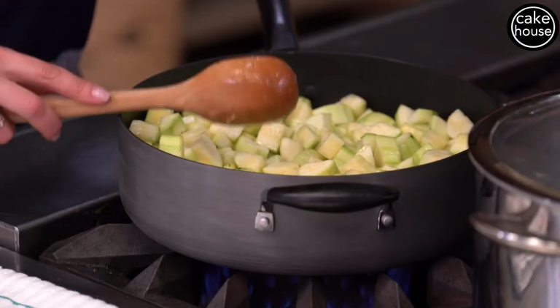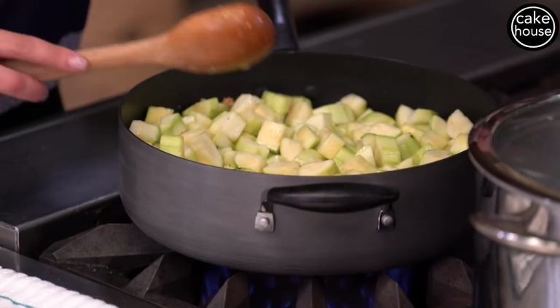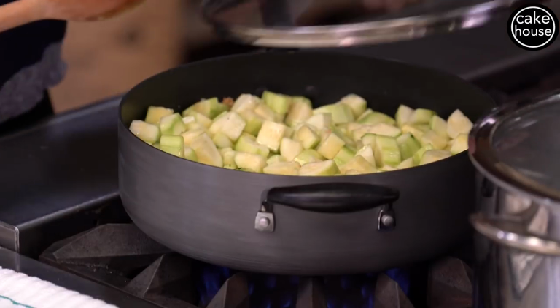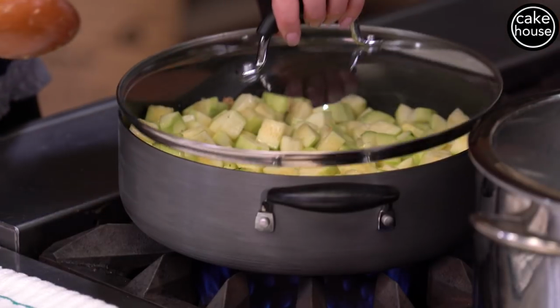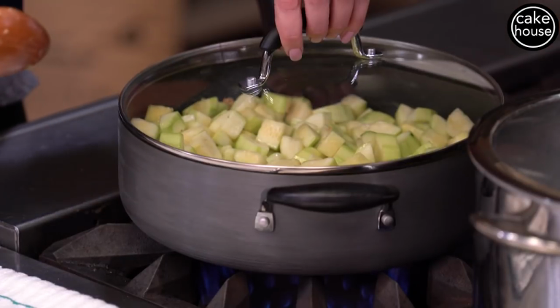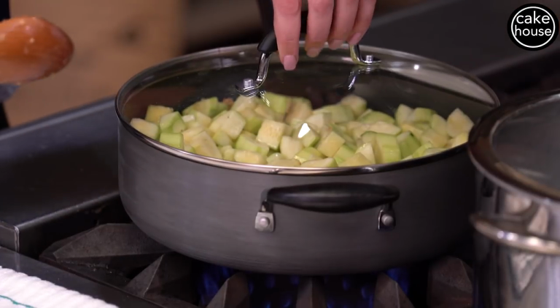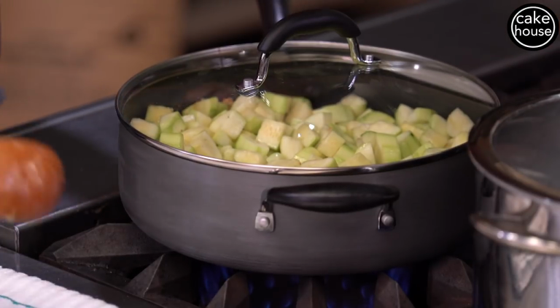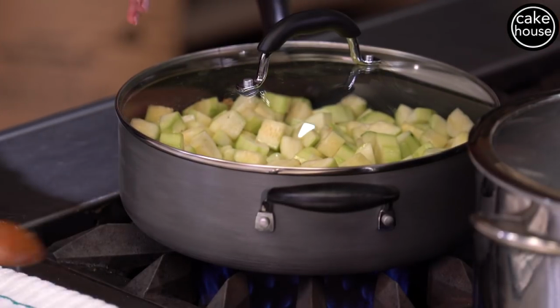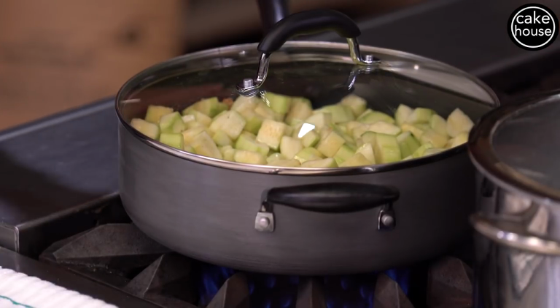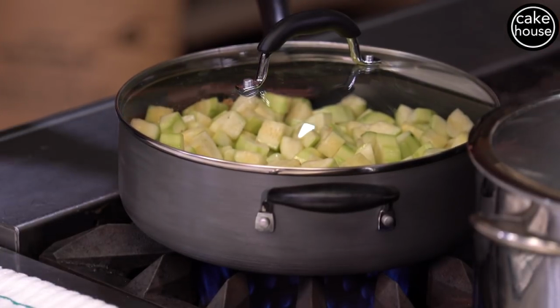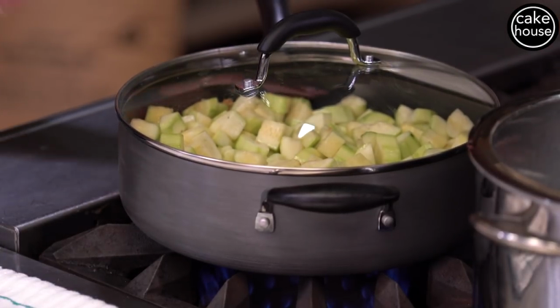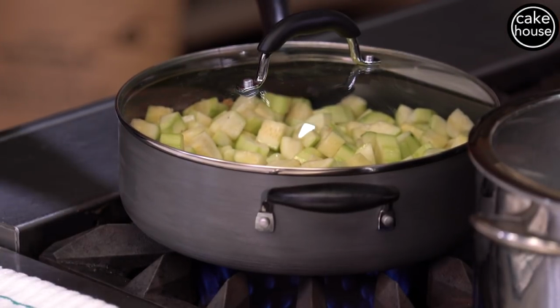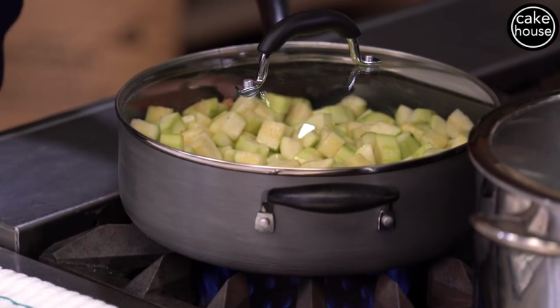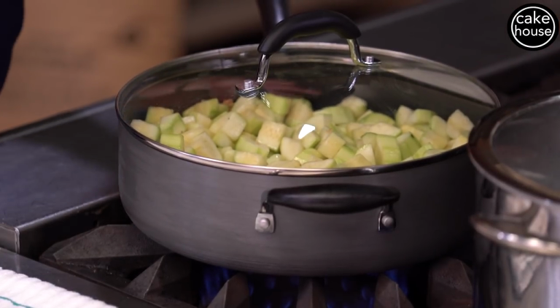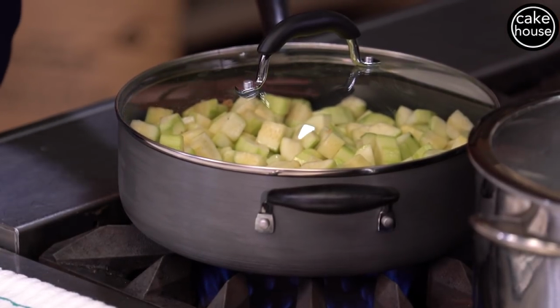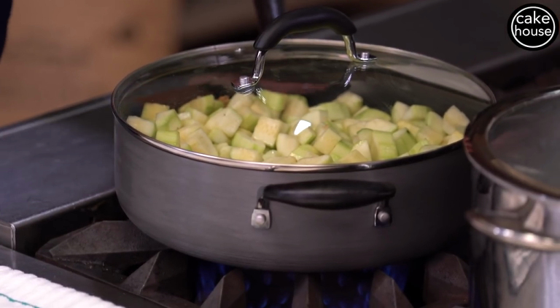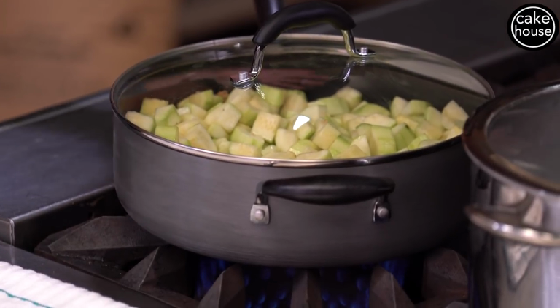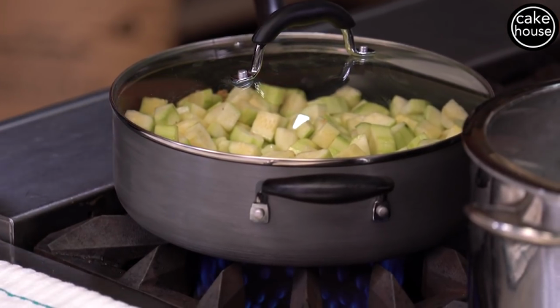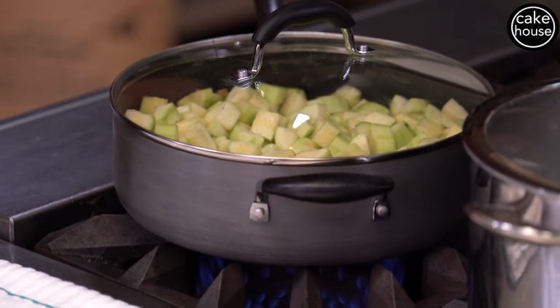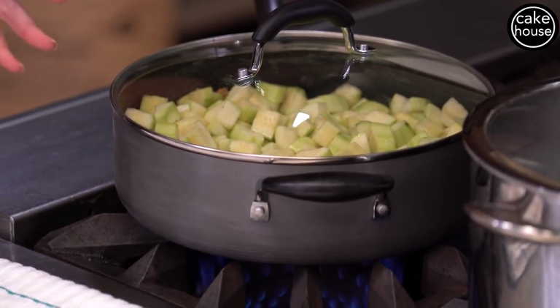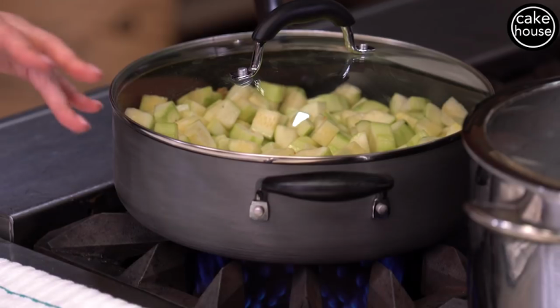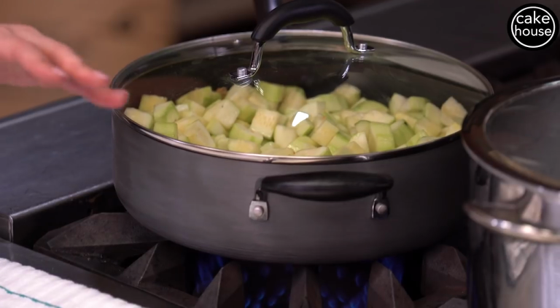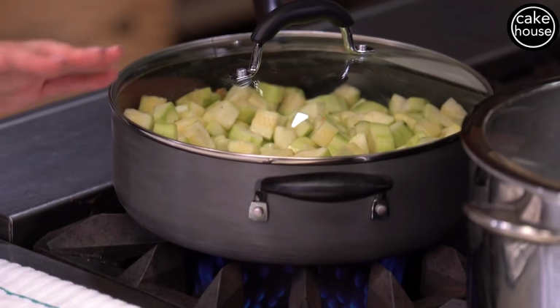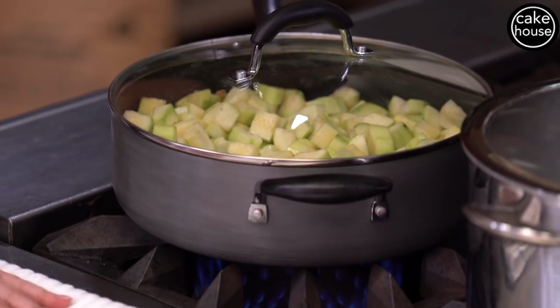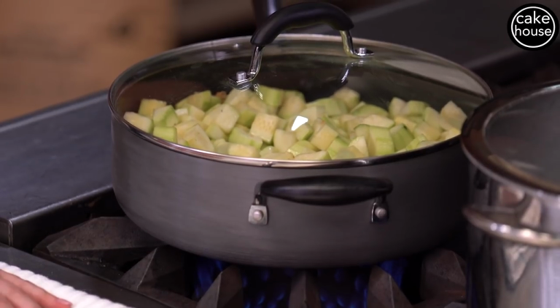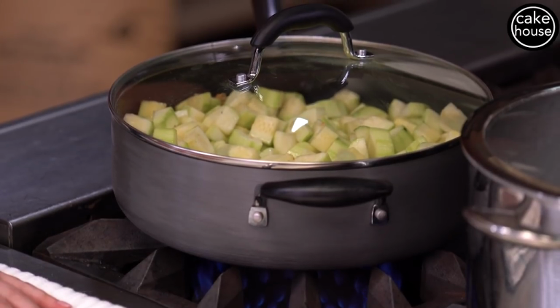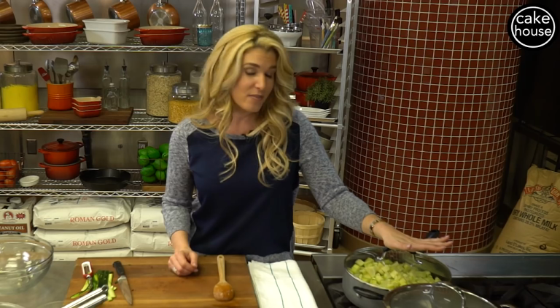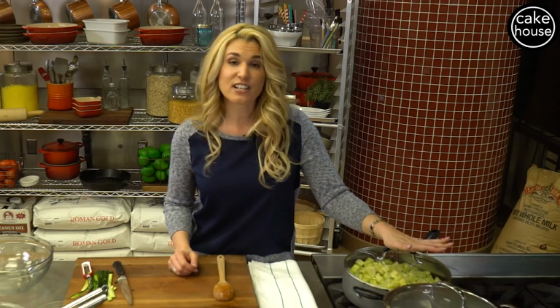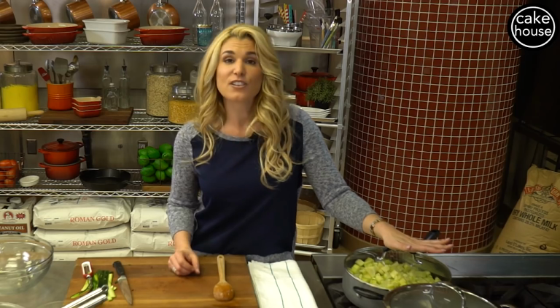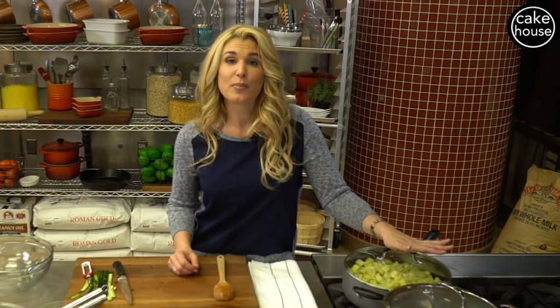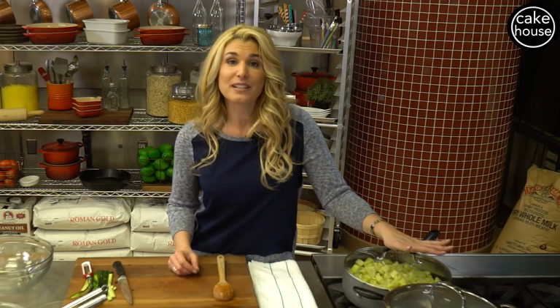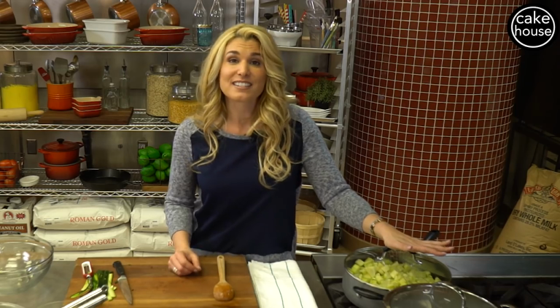So now we're going to cover this up, let the pot get nice and steamy, and that's going to release the juices in the zucchini. We'll be ready to go in a couple of minutes.